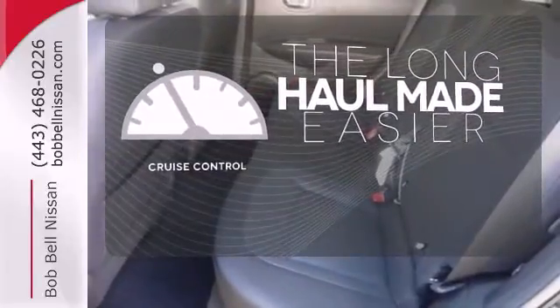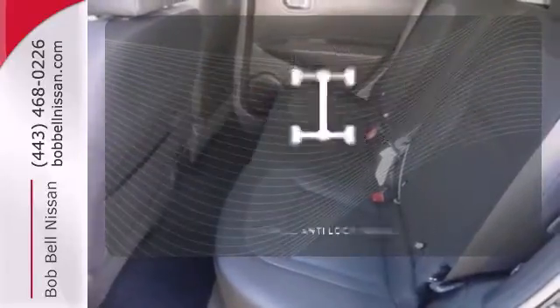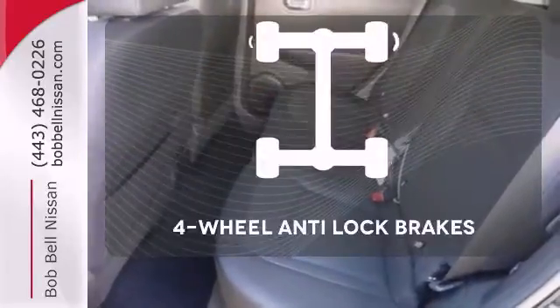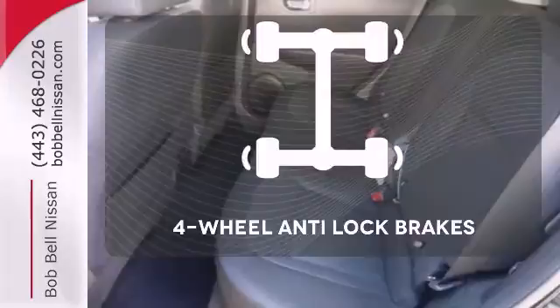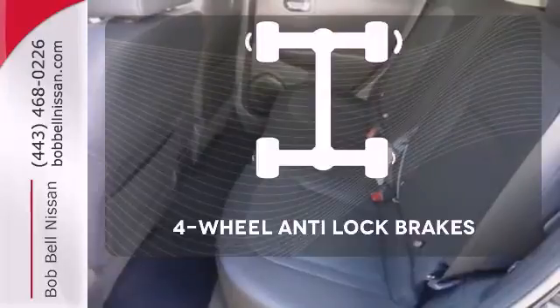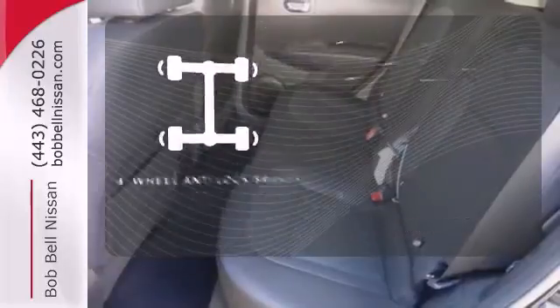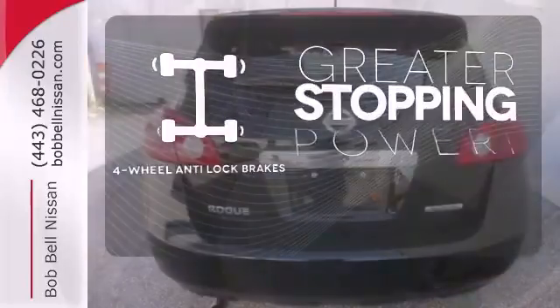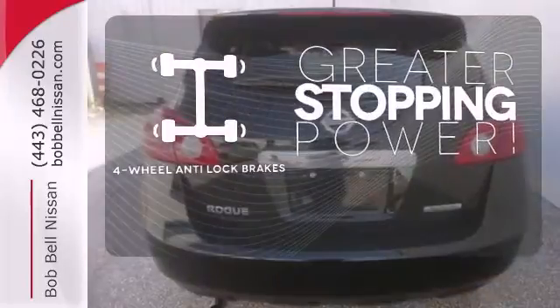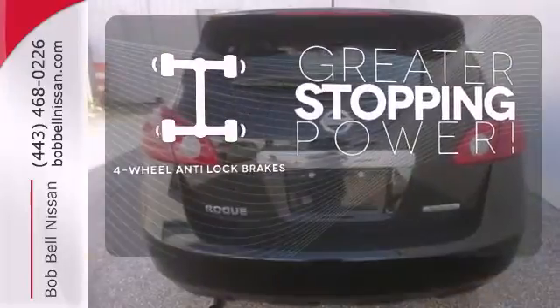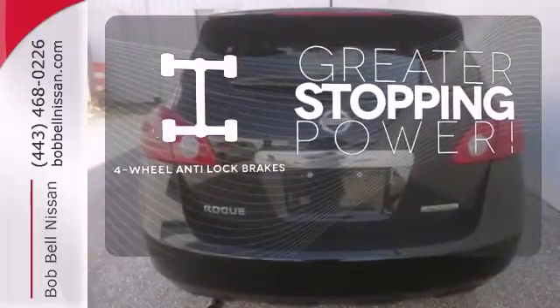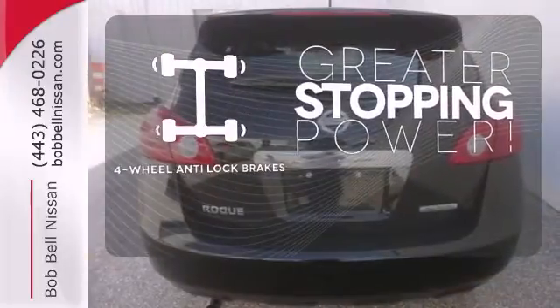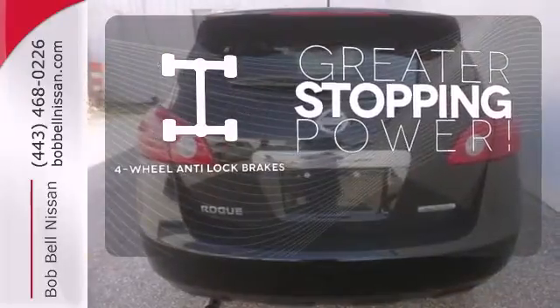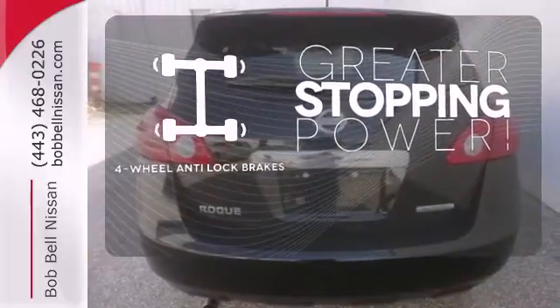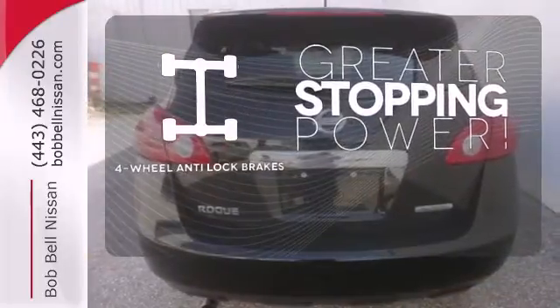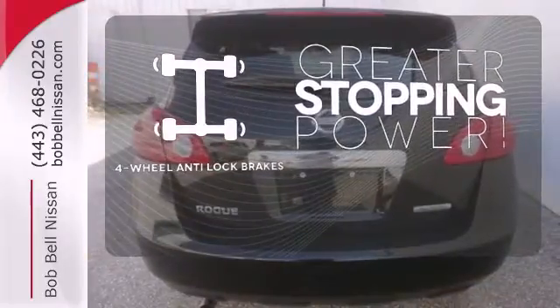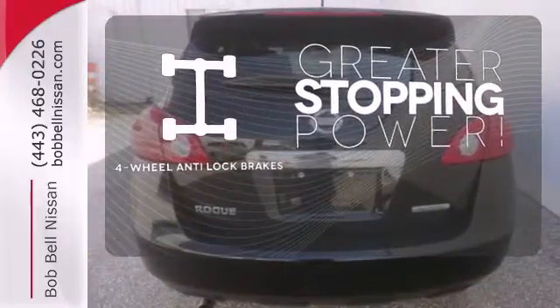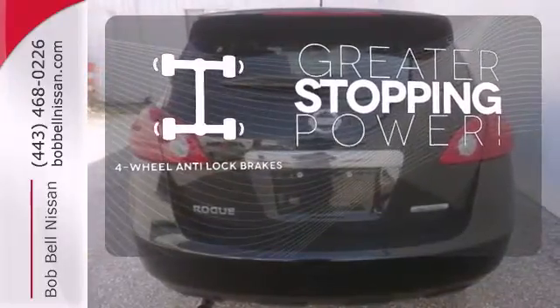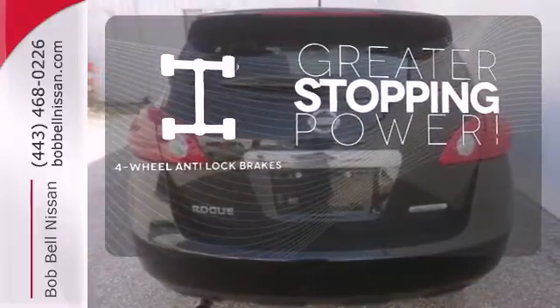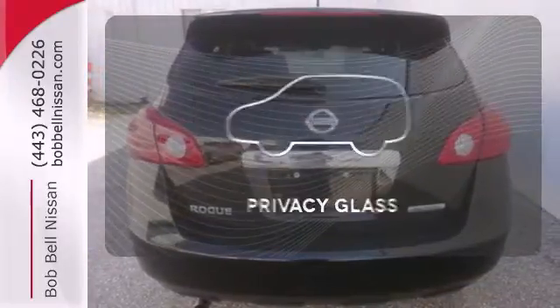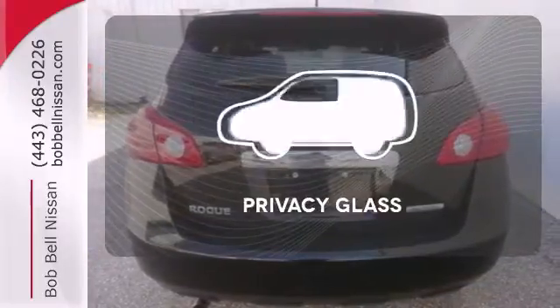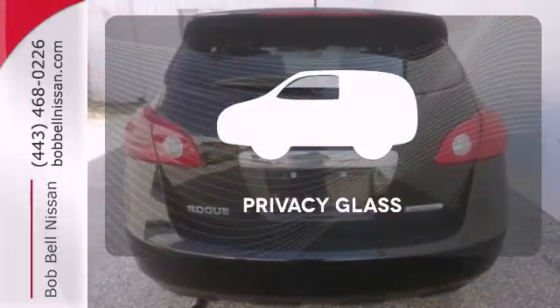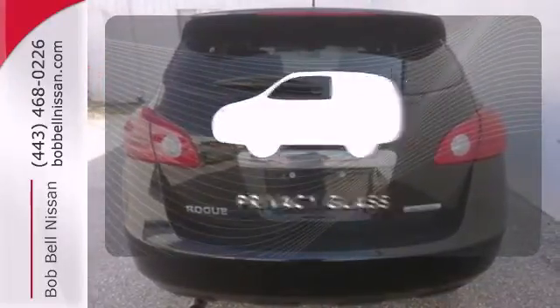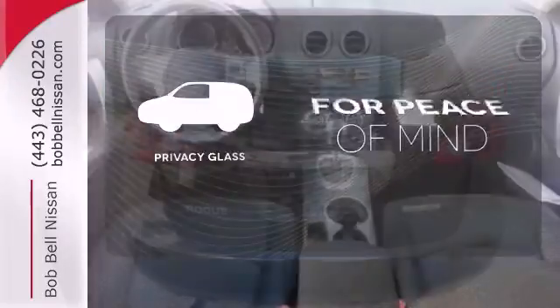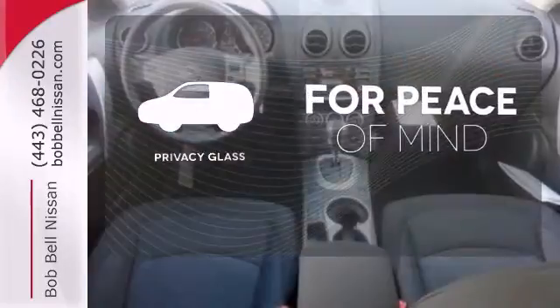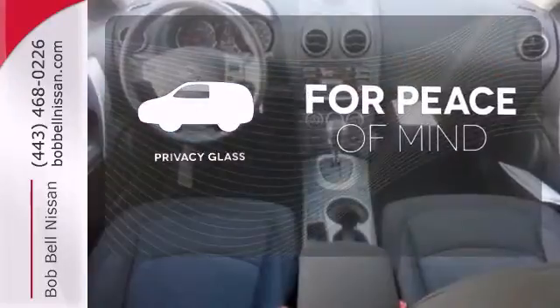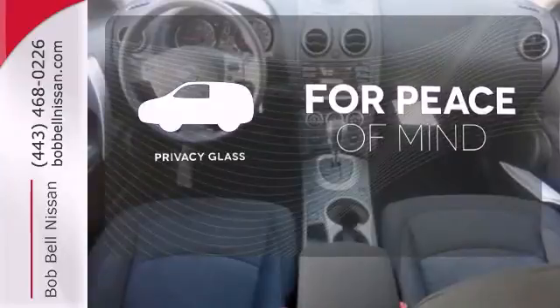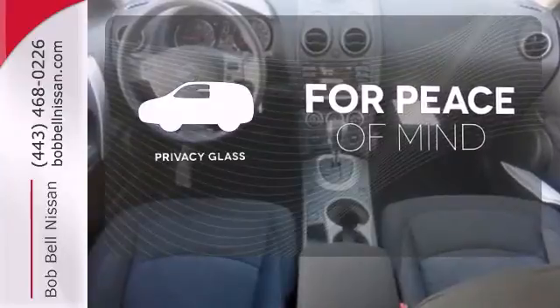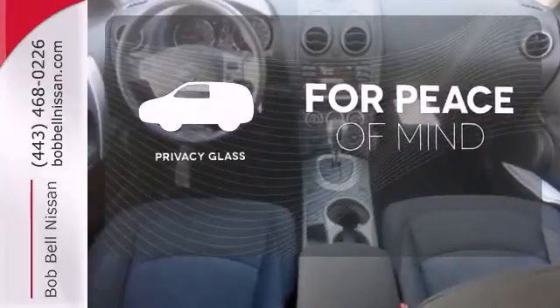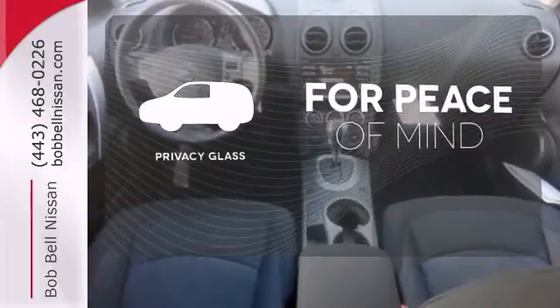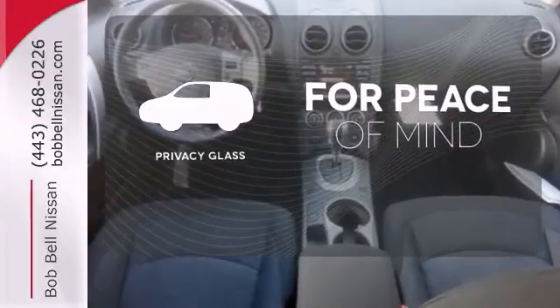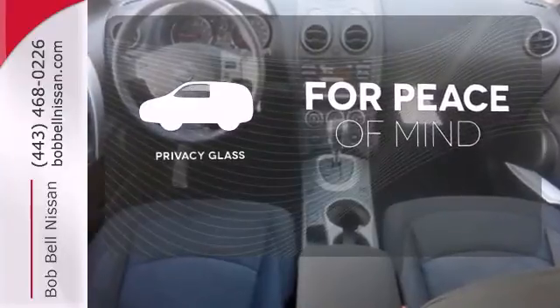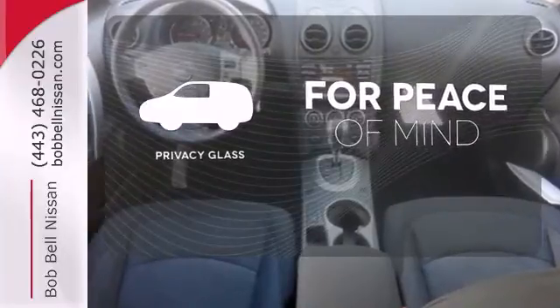The four-wheel Anylock brakes give you even greater stopping power. The privacy glass helps keep you comfortable and your belongings out of sight.